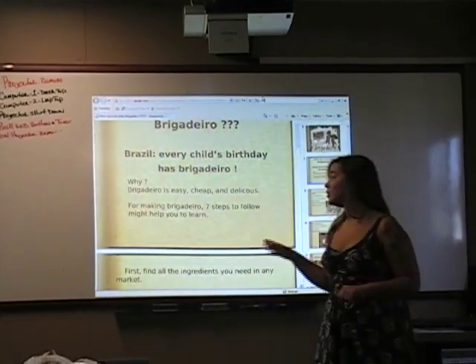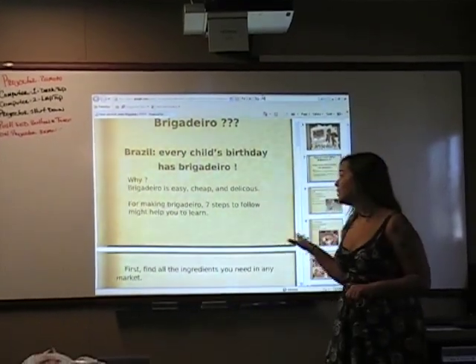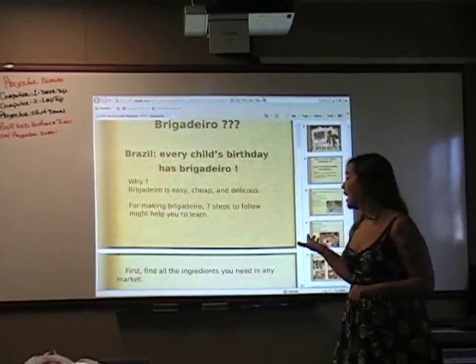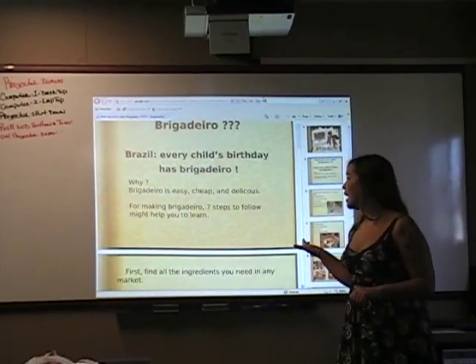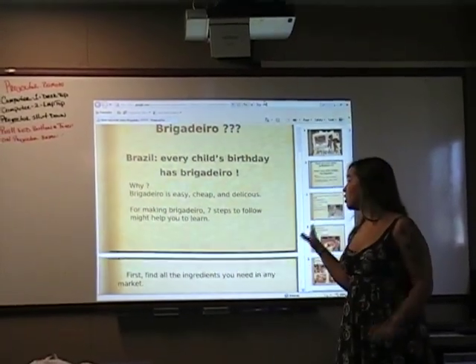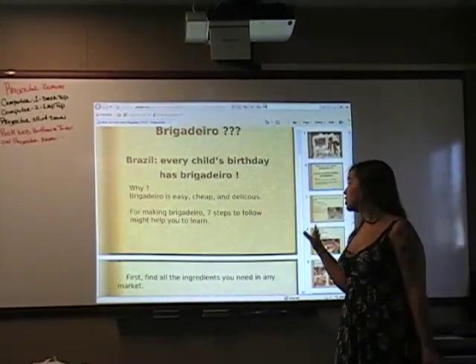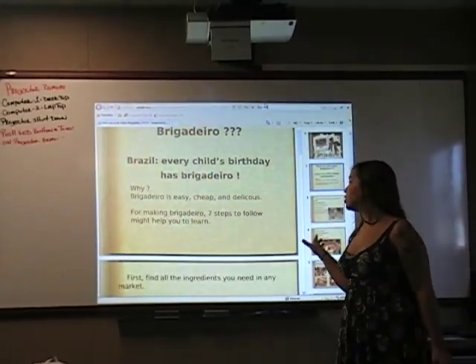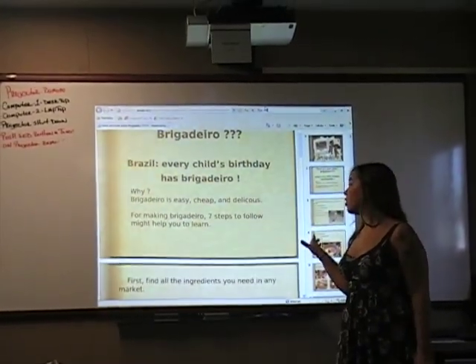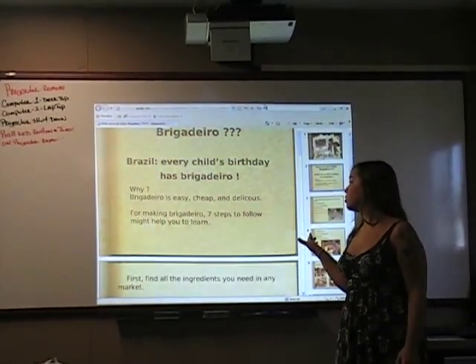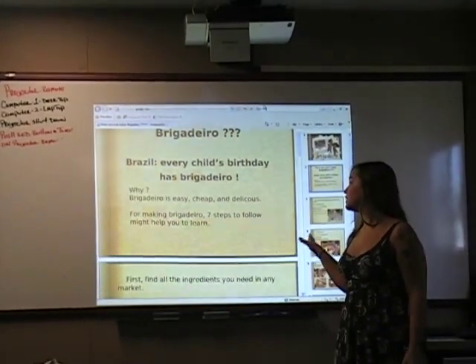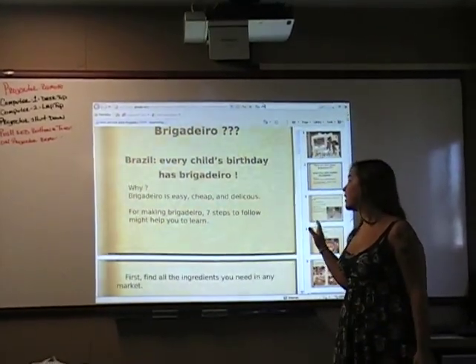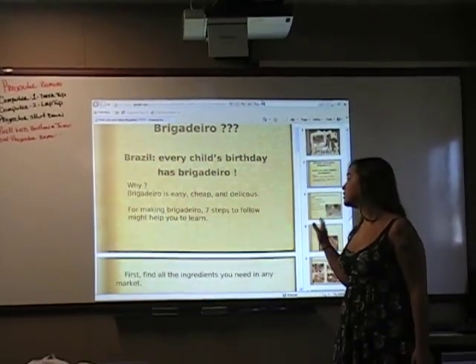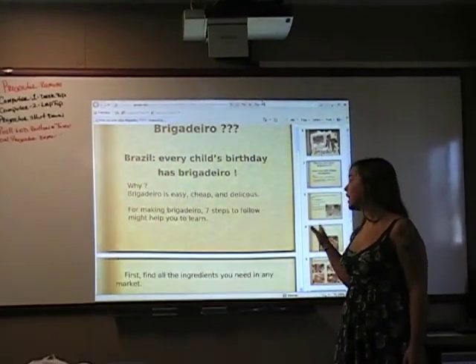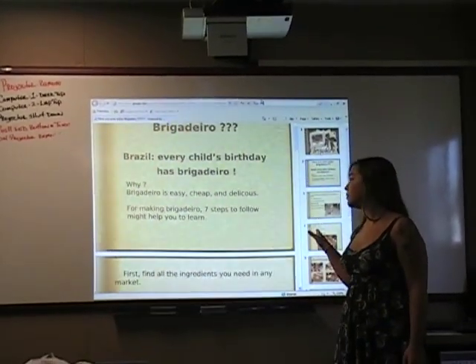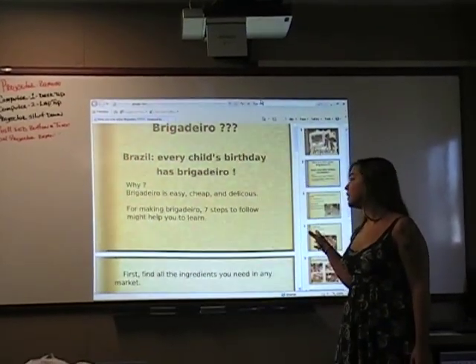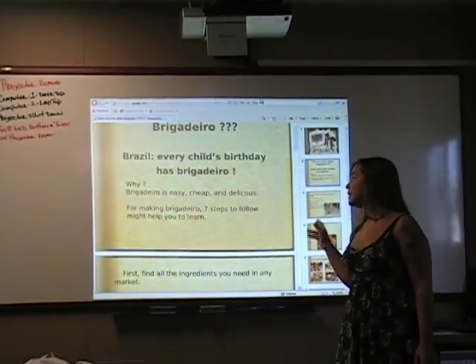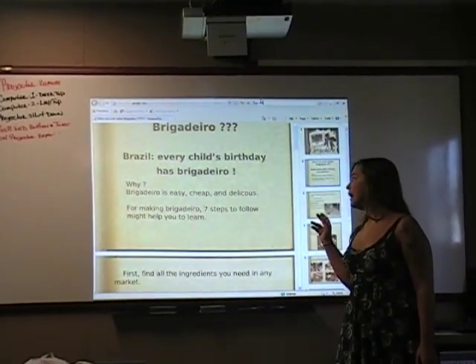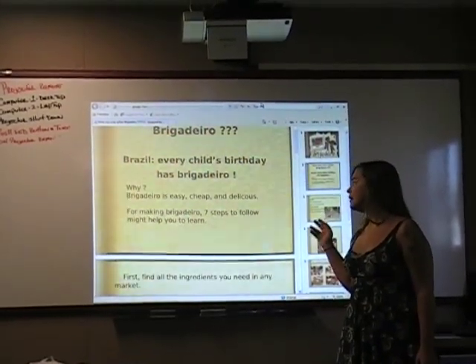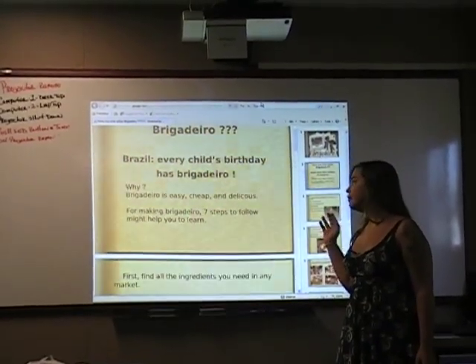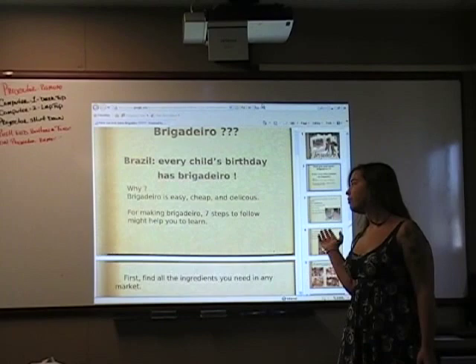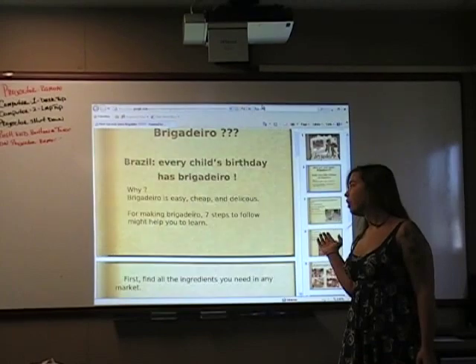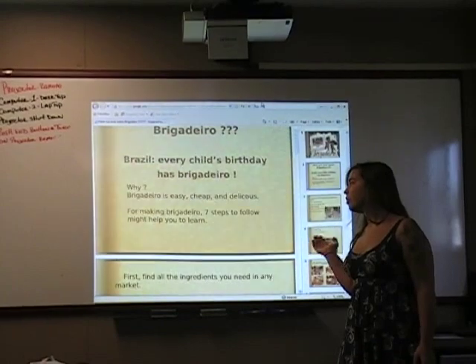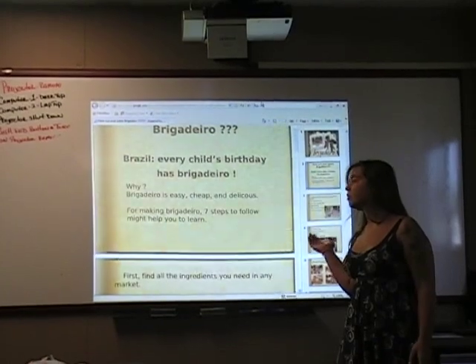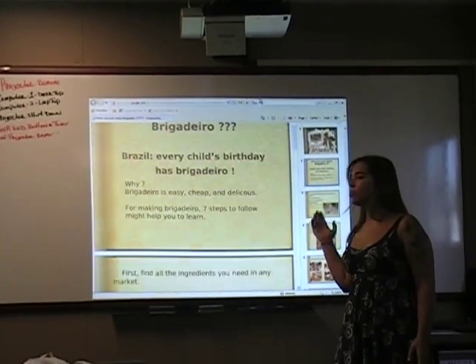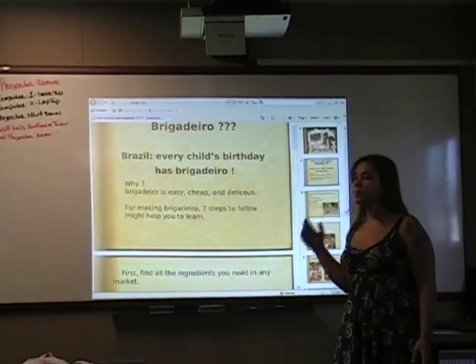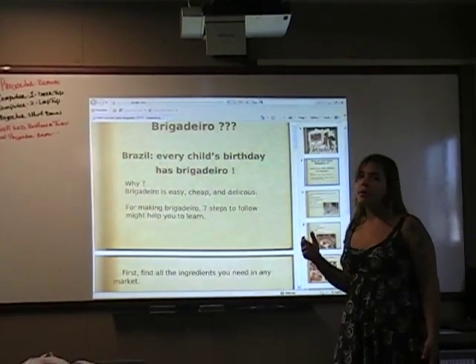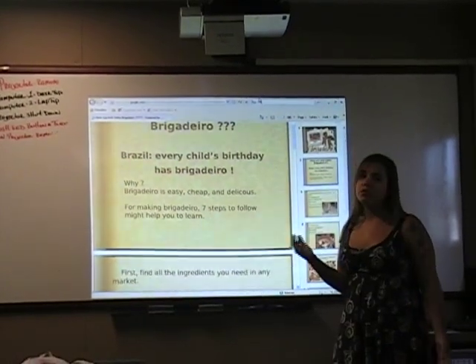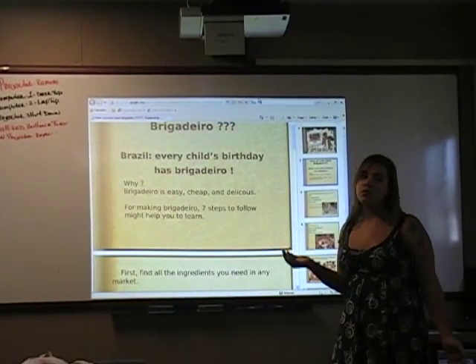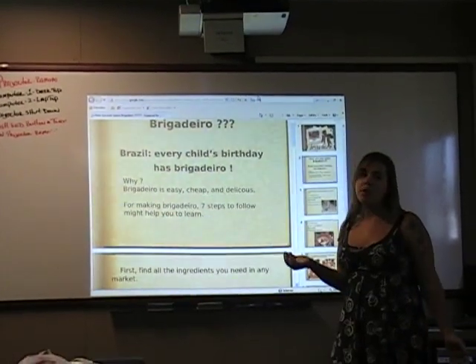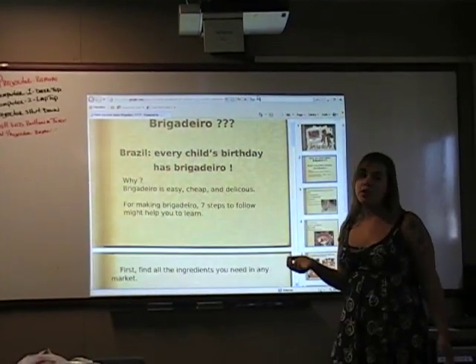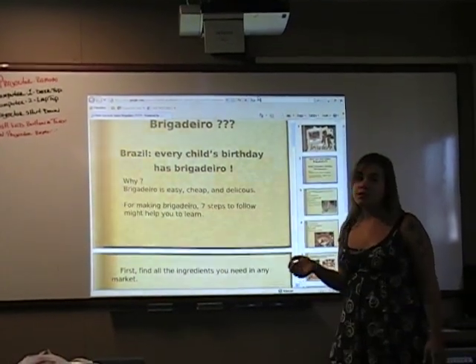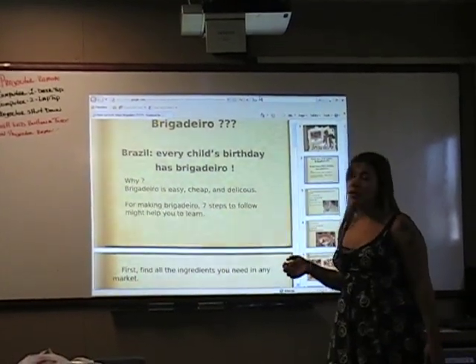So today I'm going to show you 7 steps that if you follow, you might be able to do by yourself.